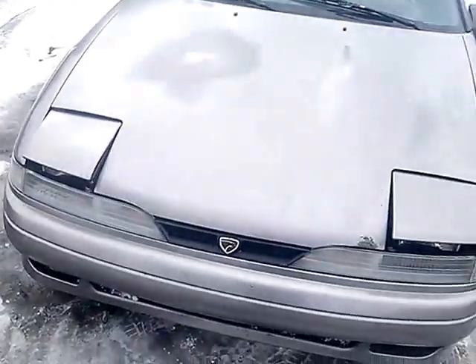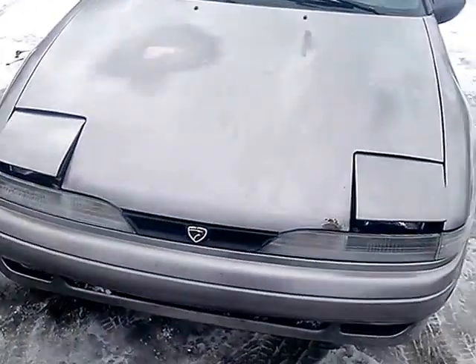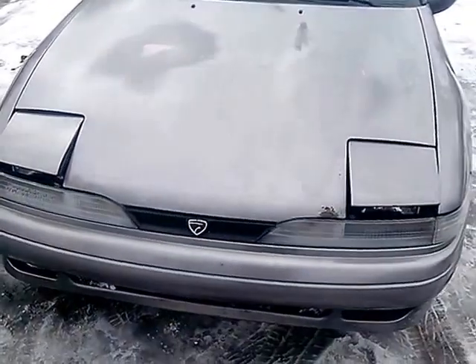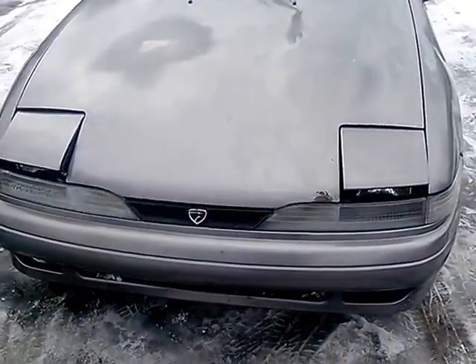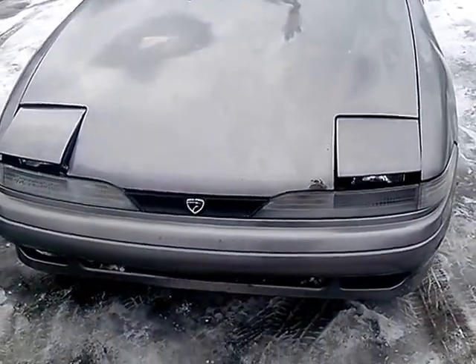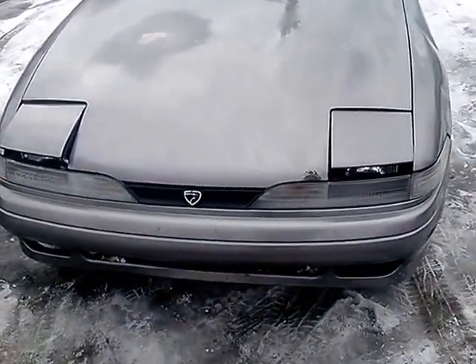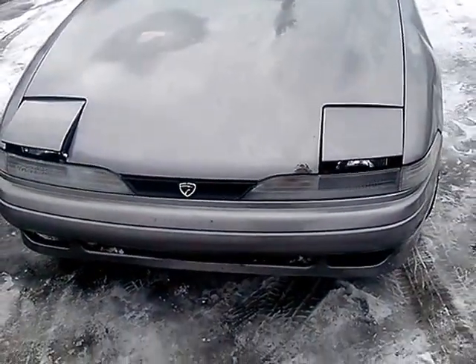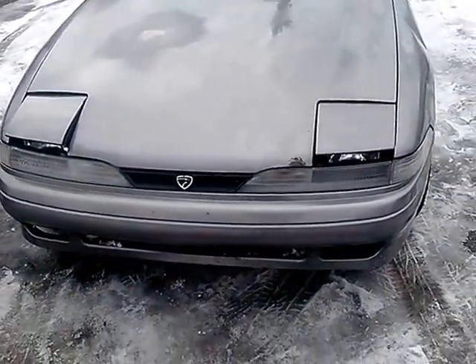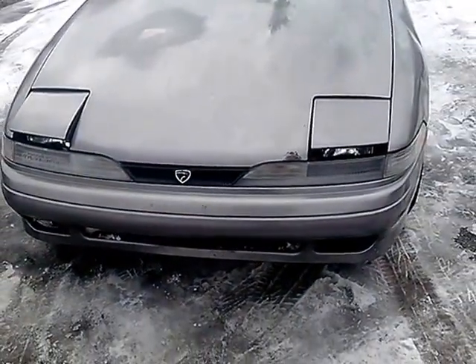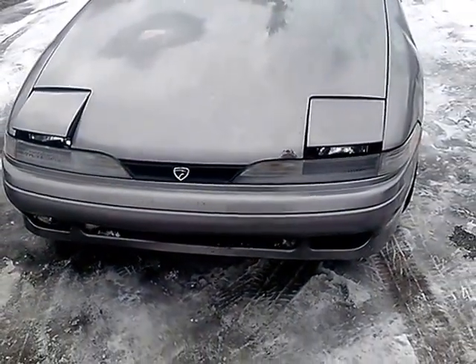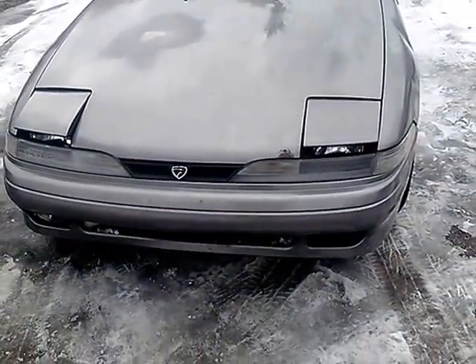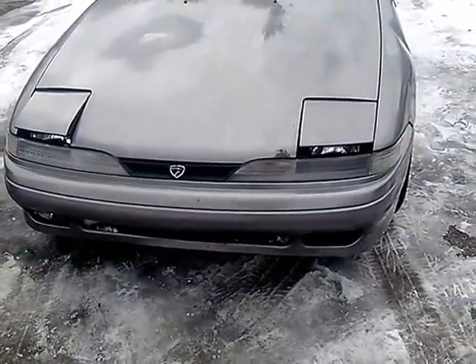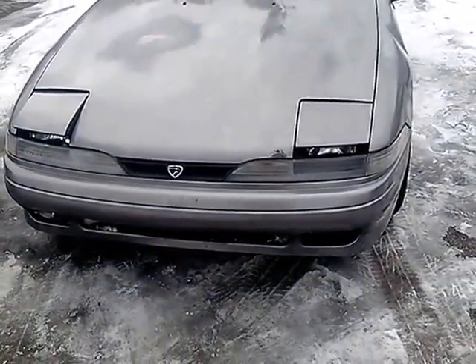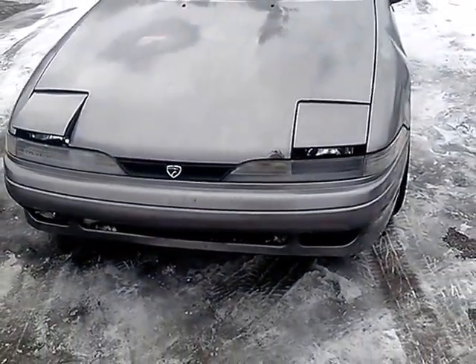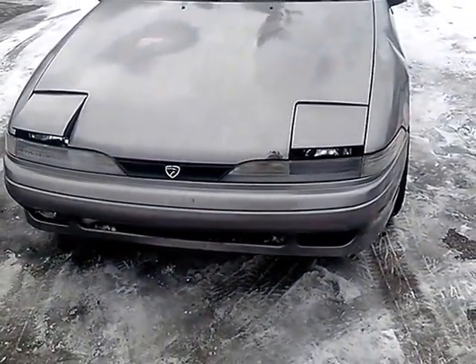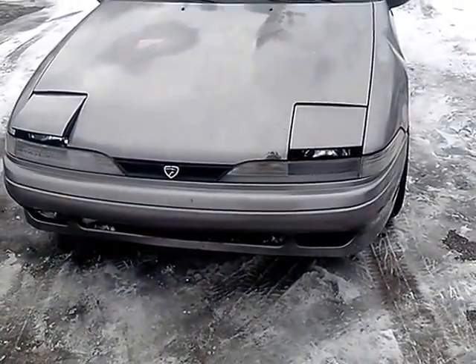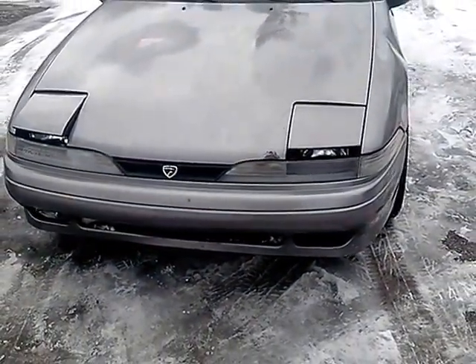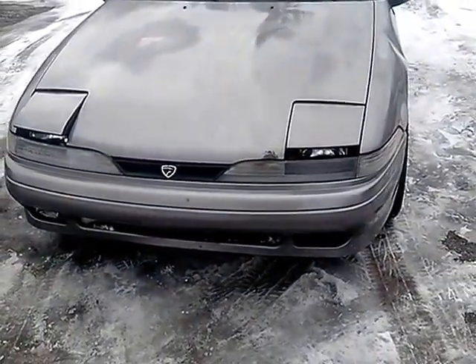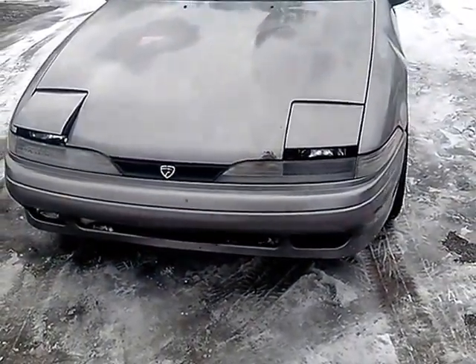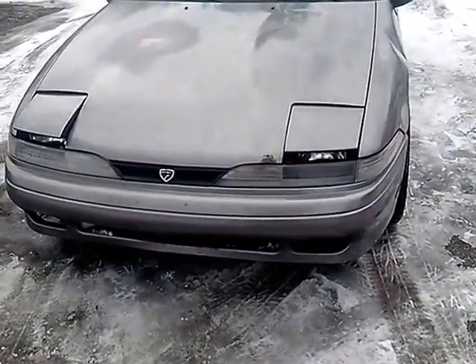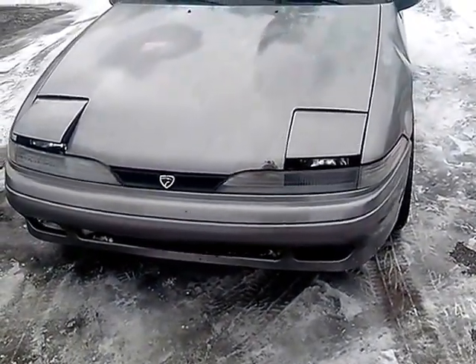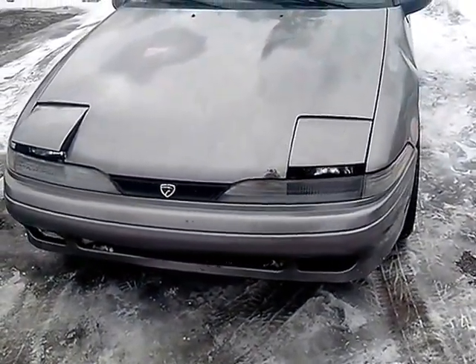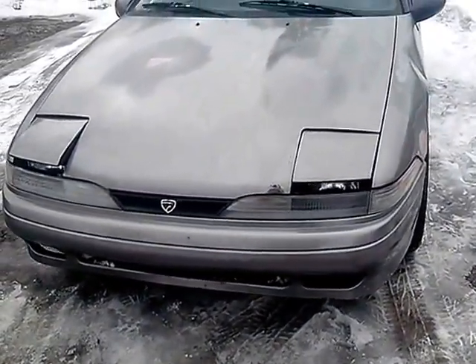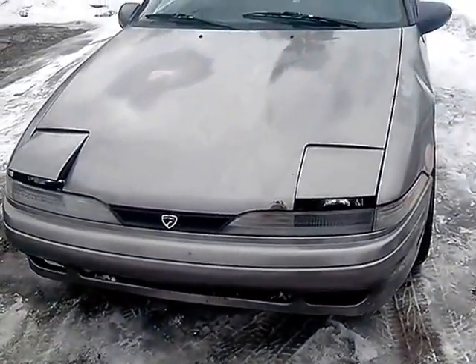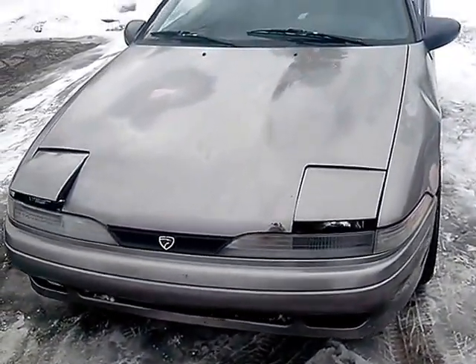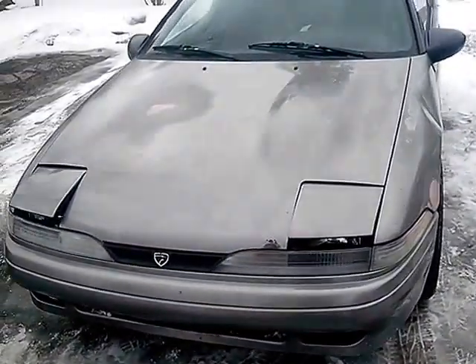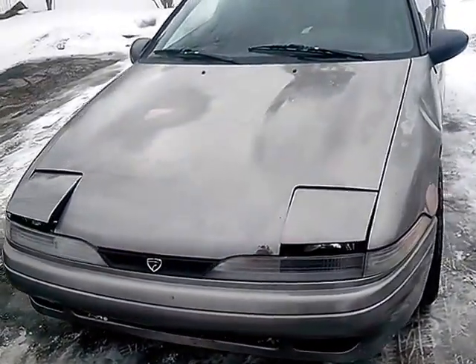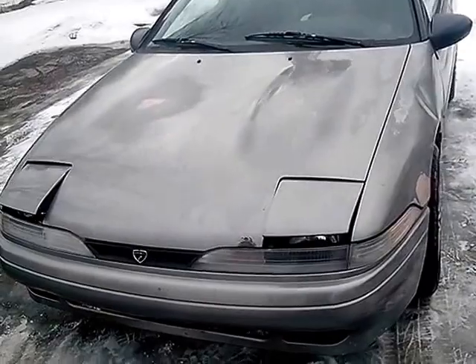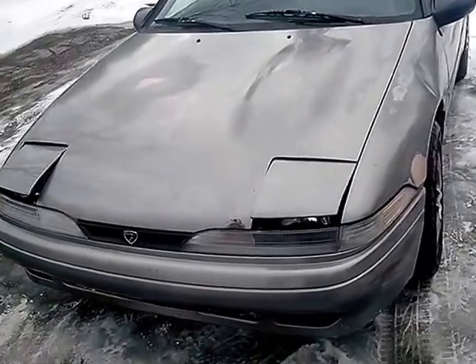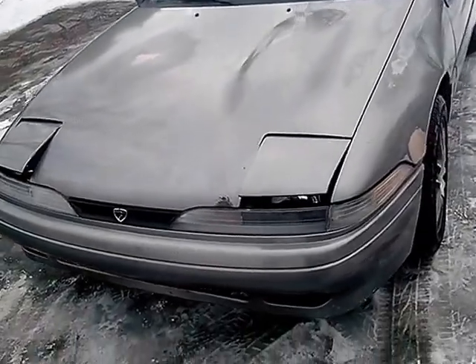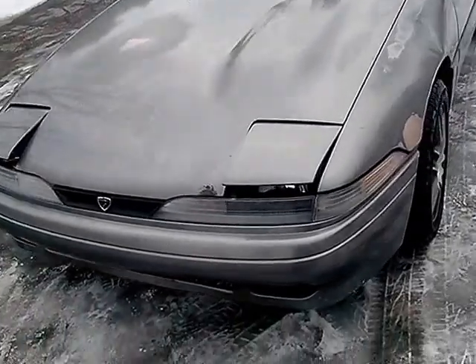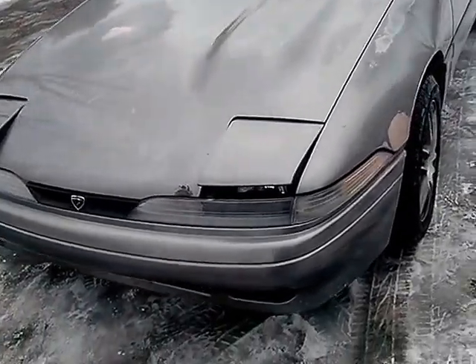Hey, what's up? This is my '91 Eagle Talon, the guy from Purcell. I just want to take you guys on a look from the outside of the body.